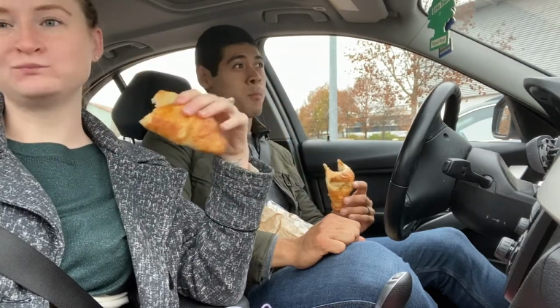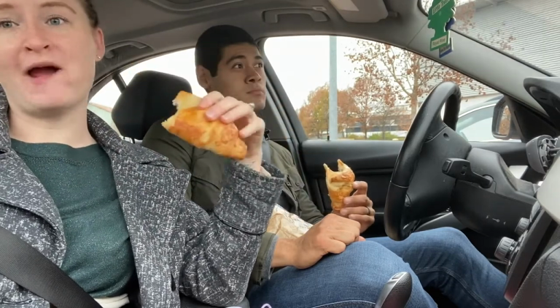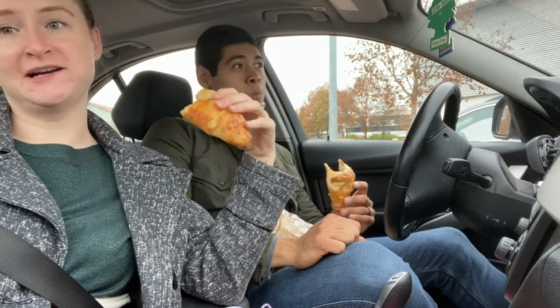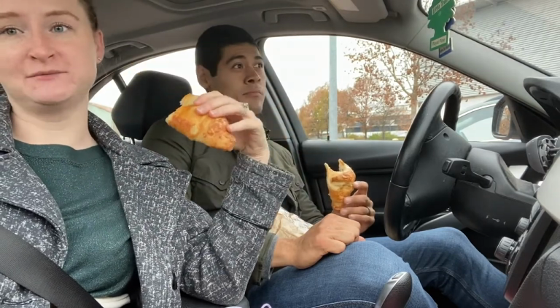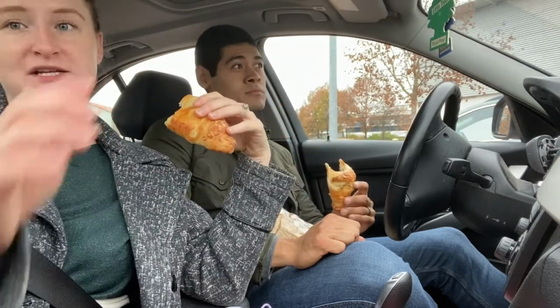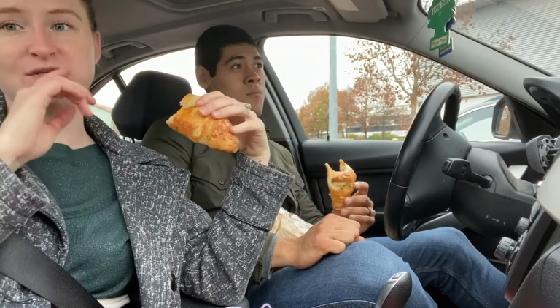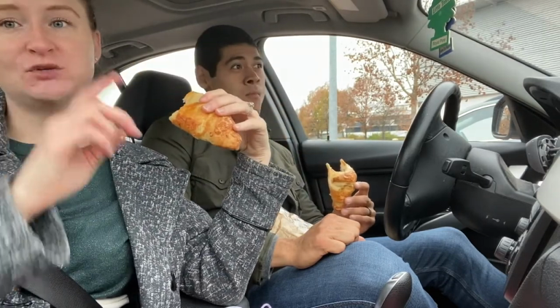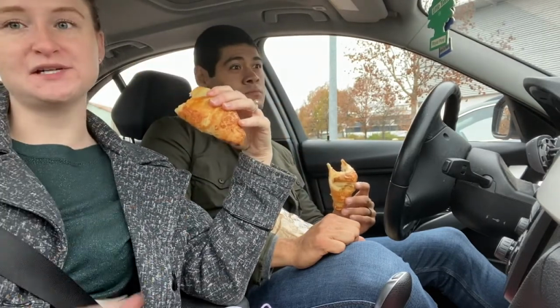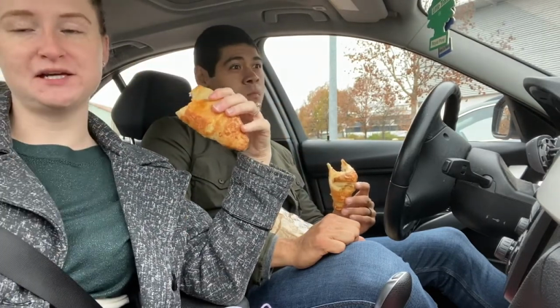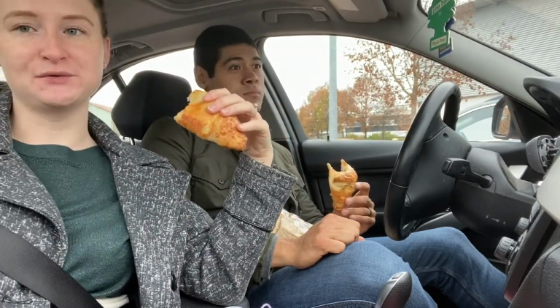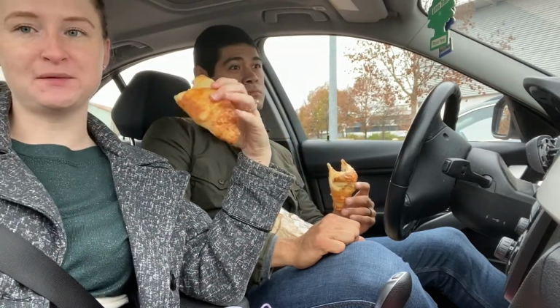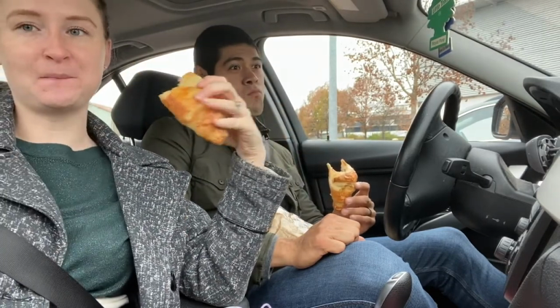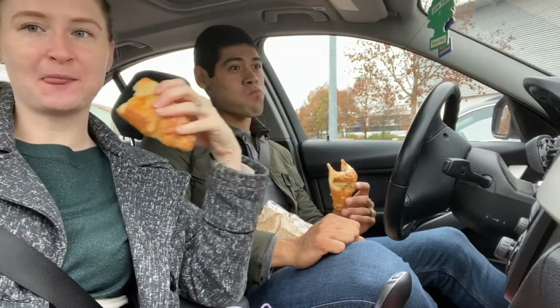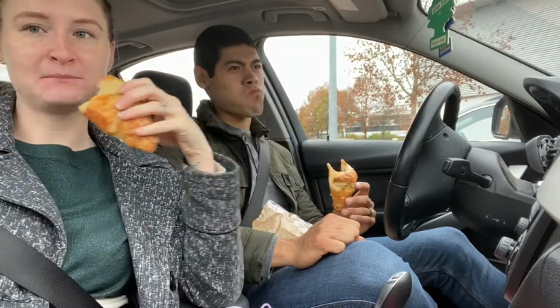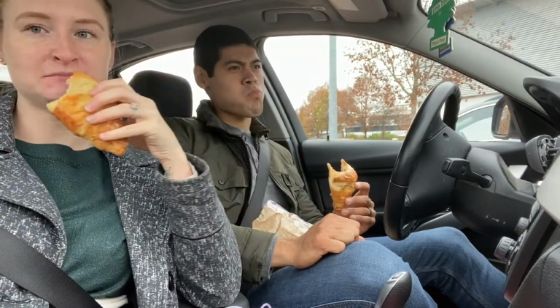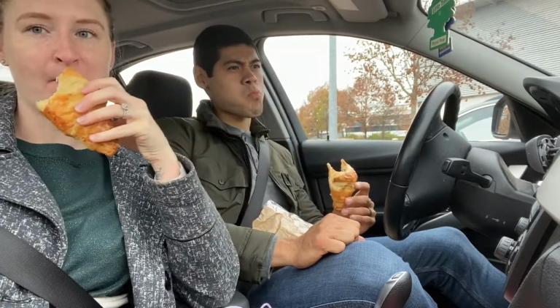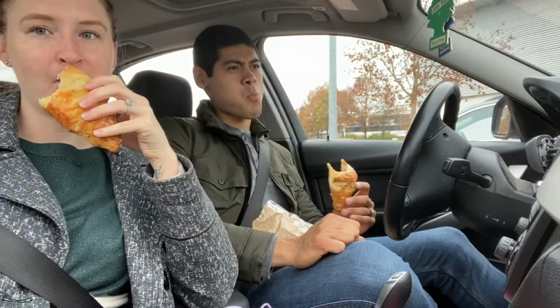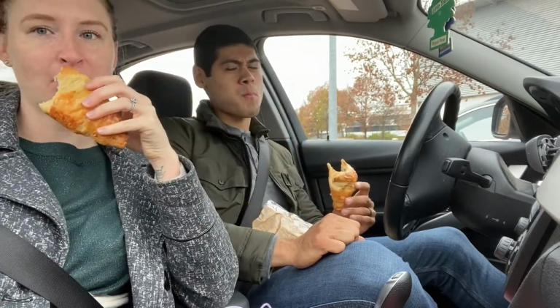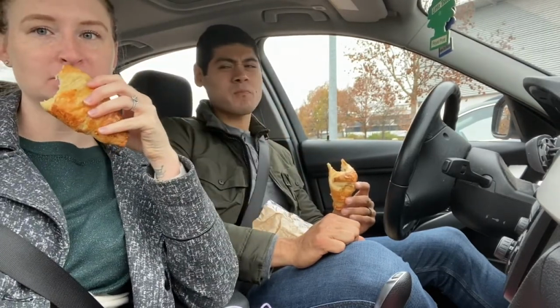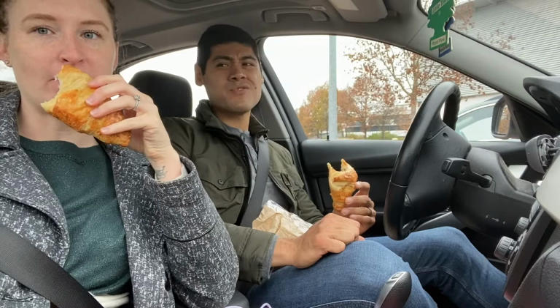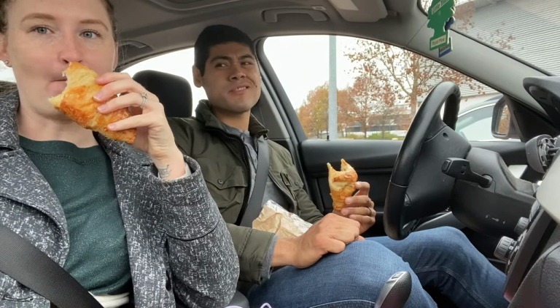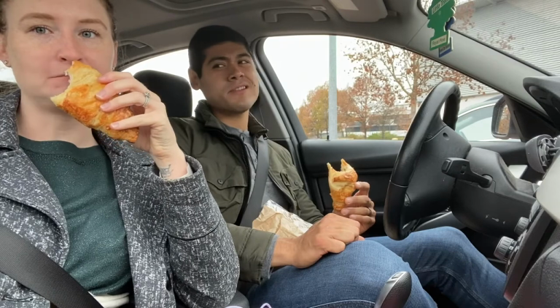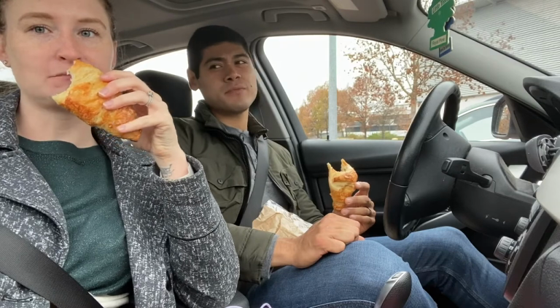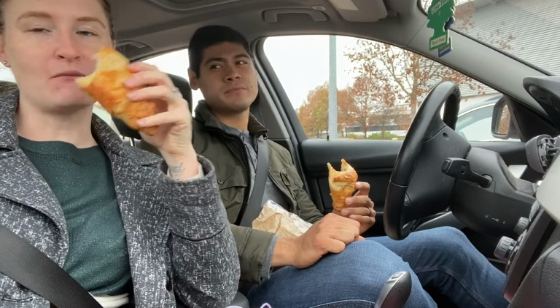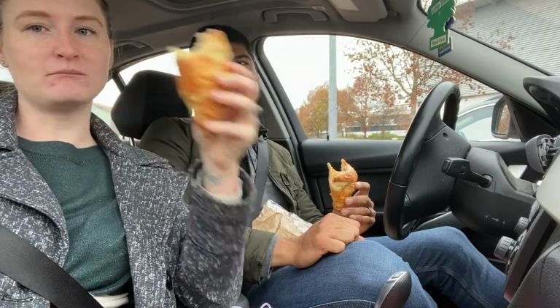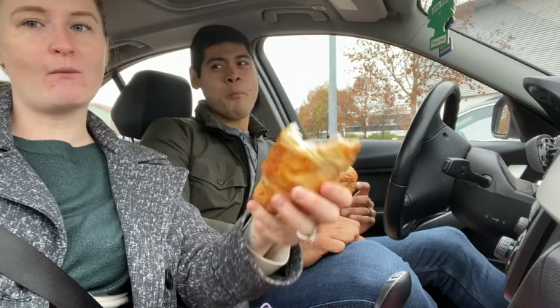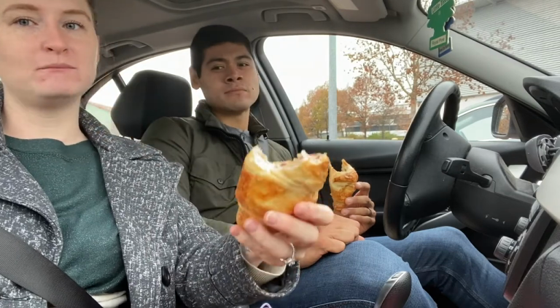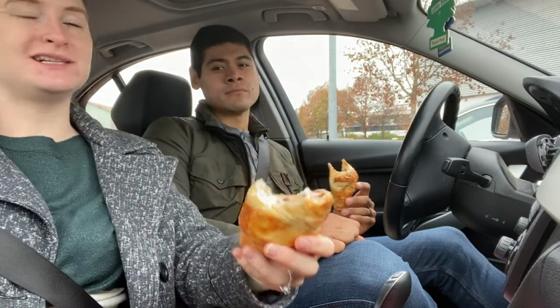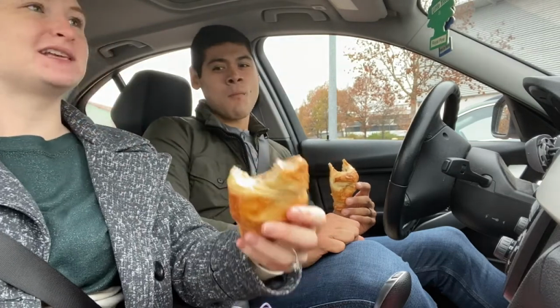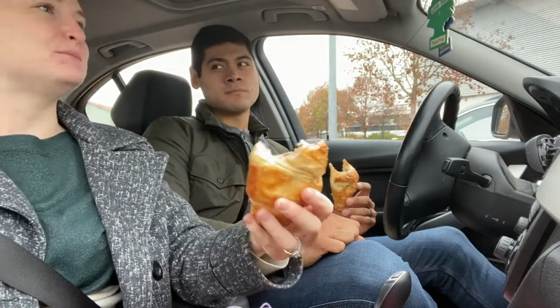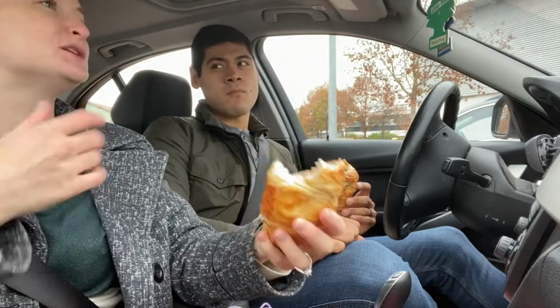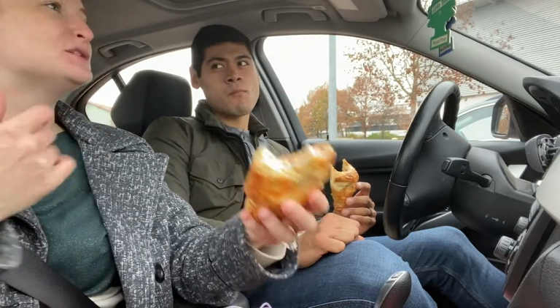I asked him to get me two, but he ignored me. He said: 'You said get two.' I said: 'I said get me two!'